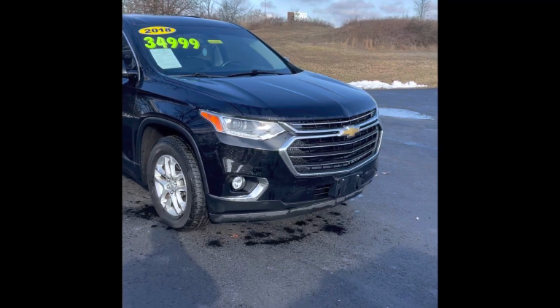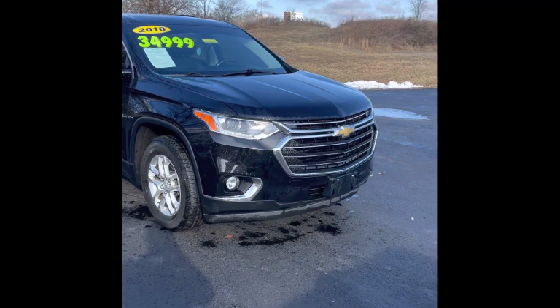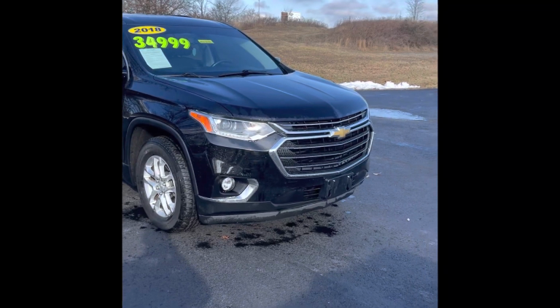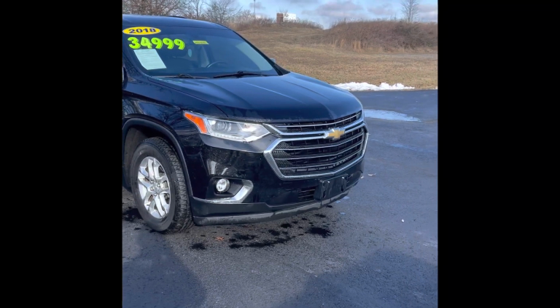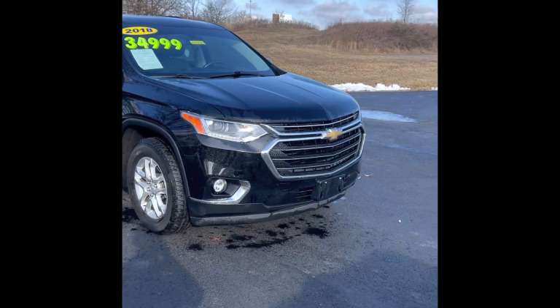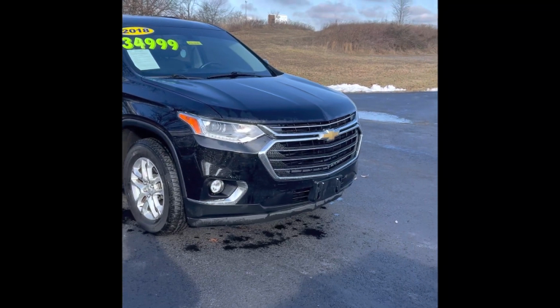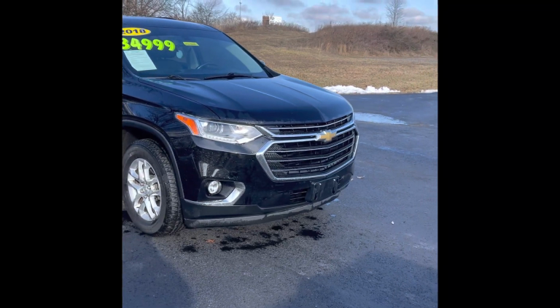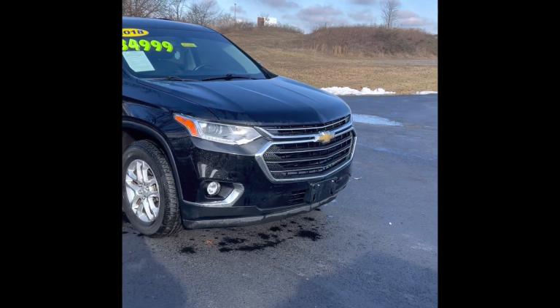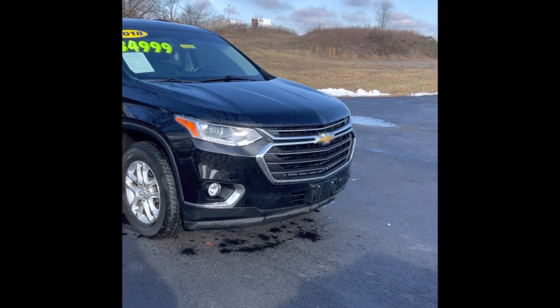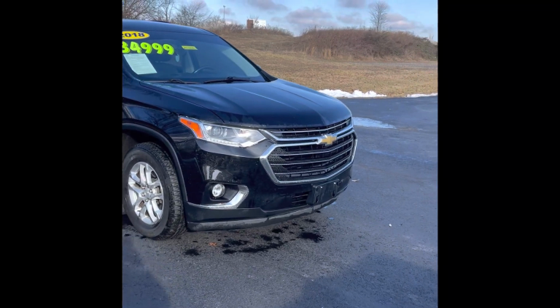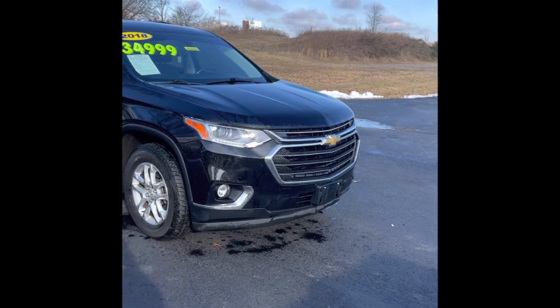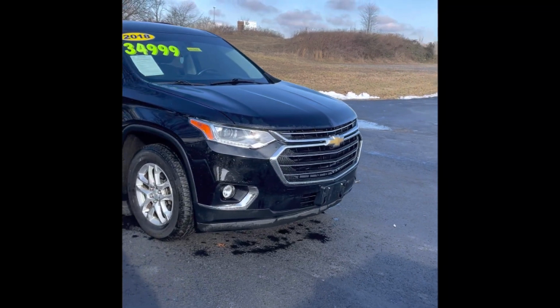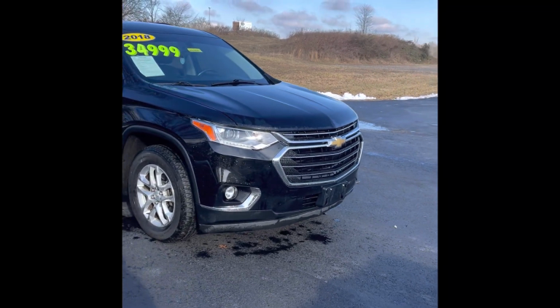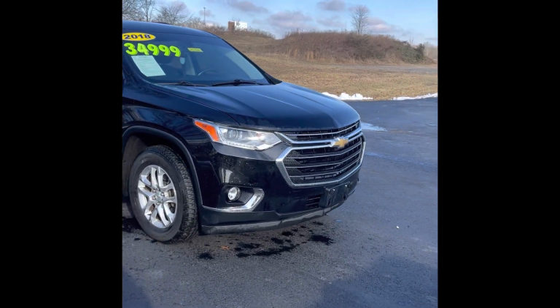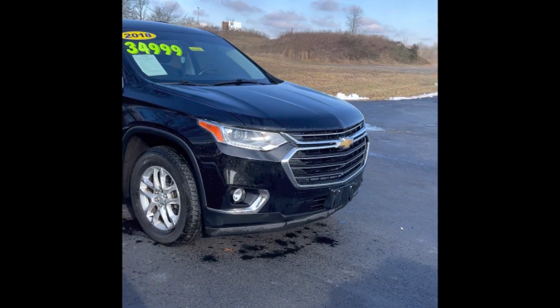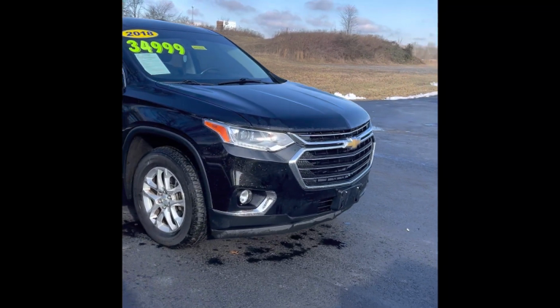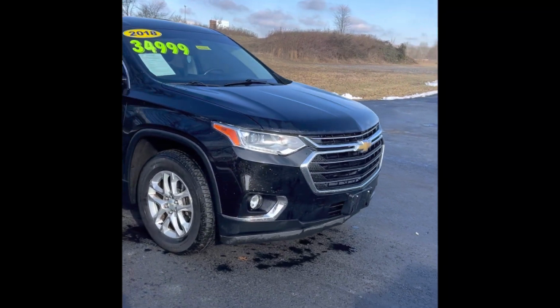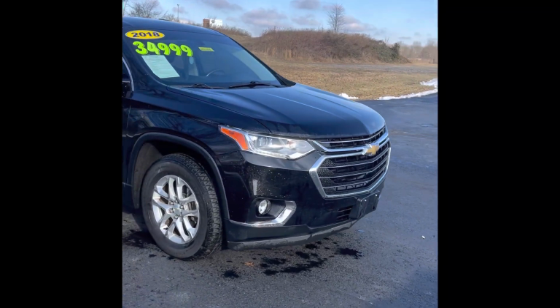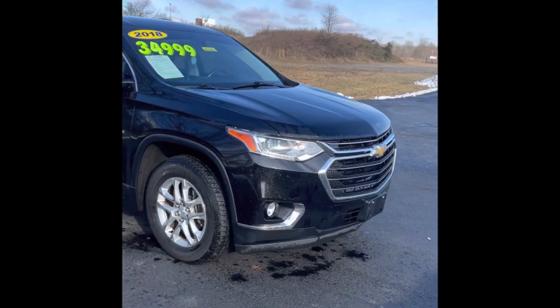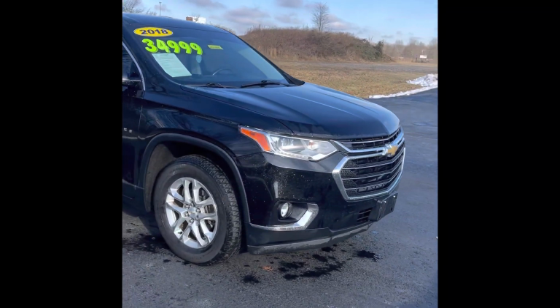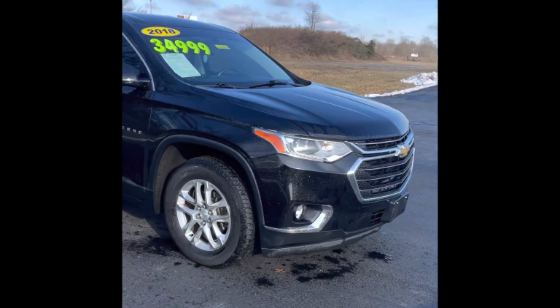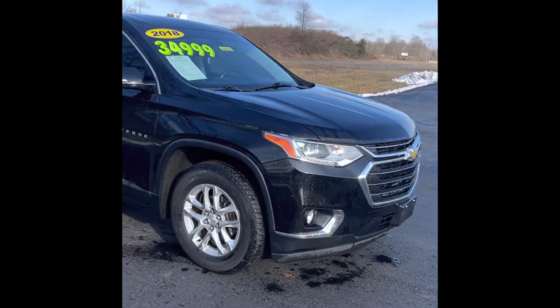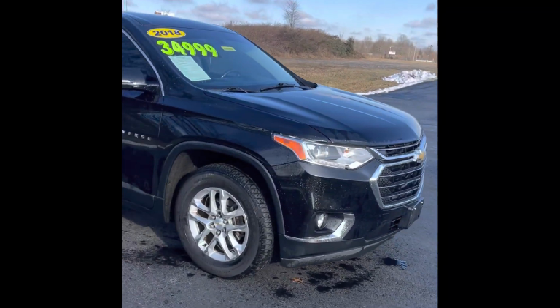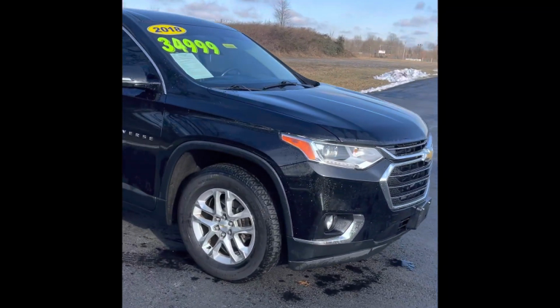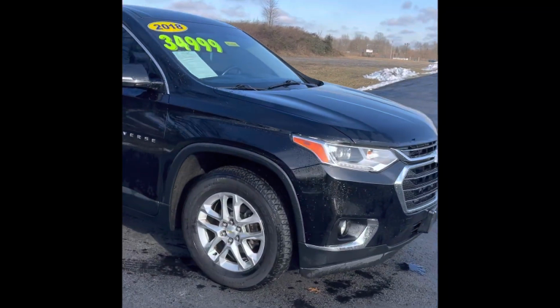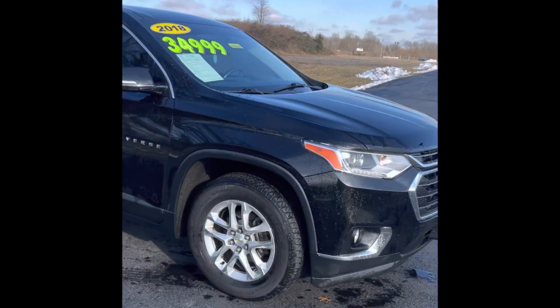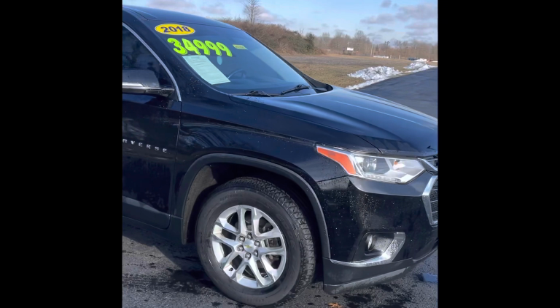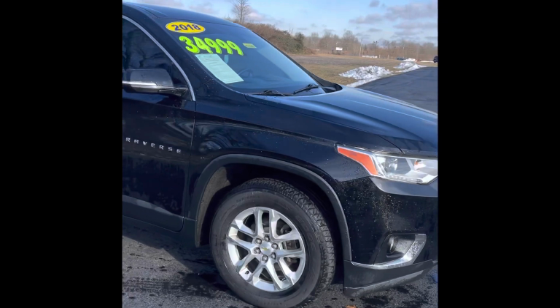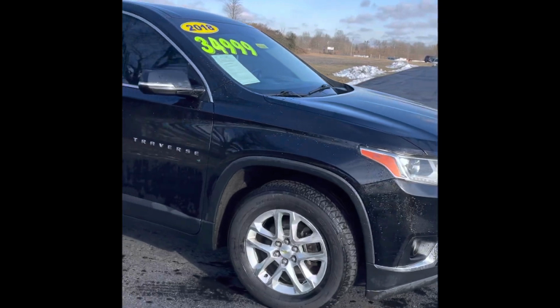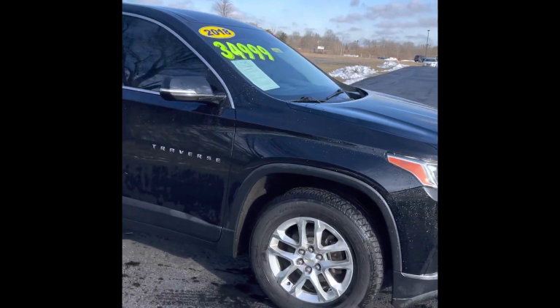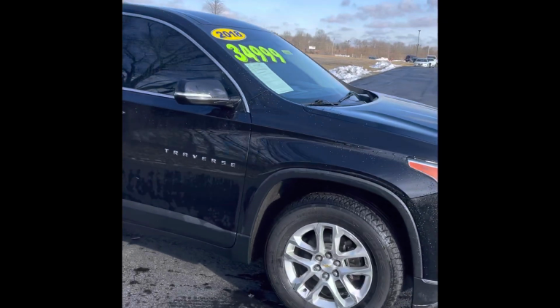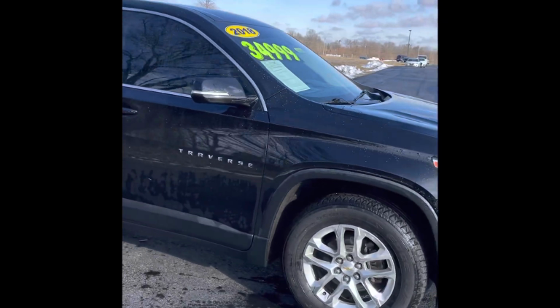Good morning, Charlene. This is Nick with Maddell Report, just shooting you a quick little walk-around video of the Traverse that you inquired about.